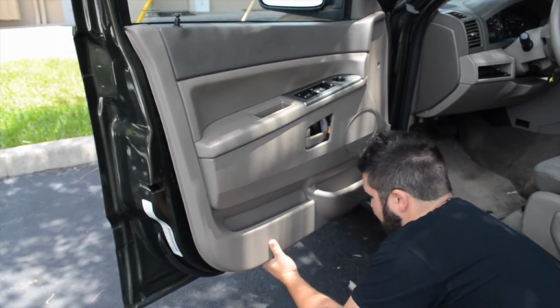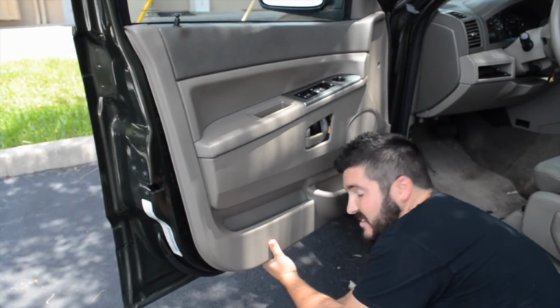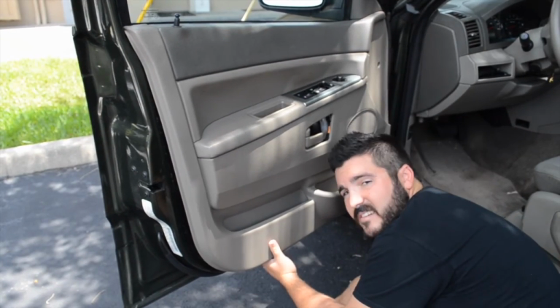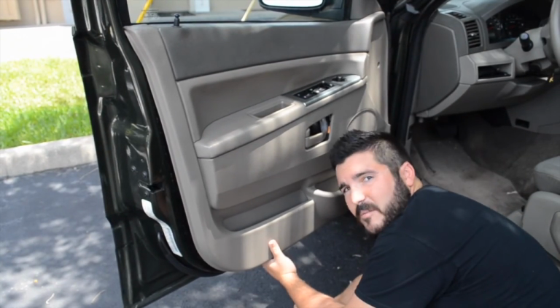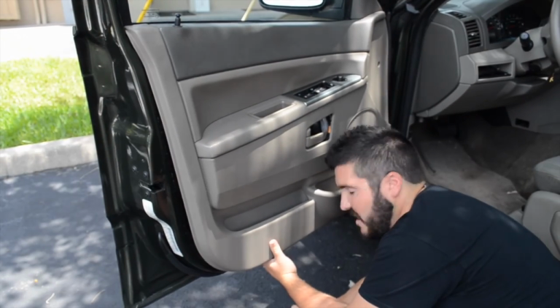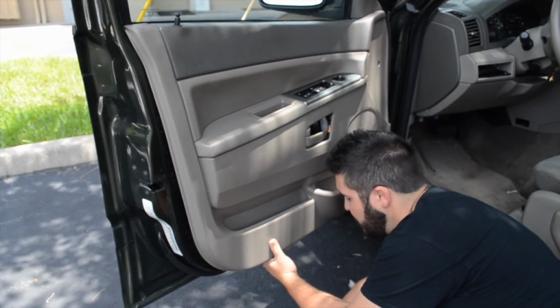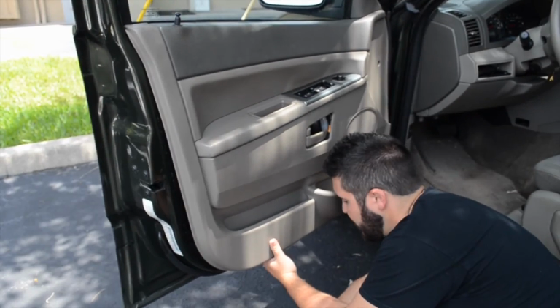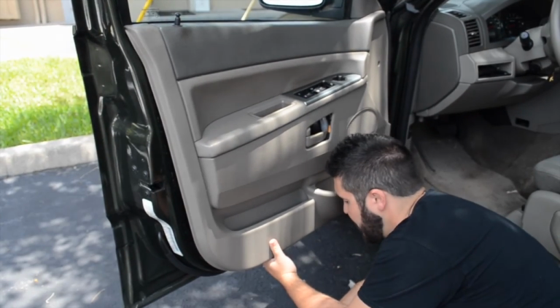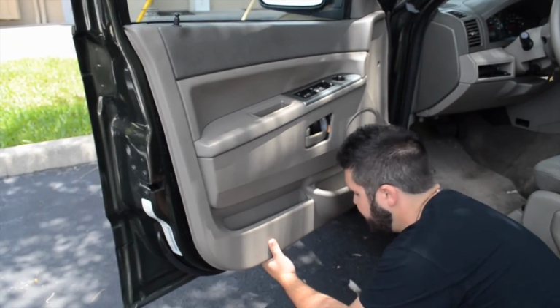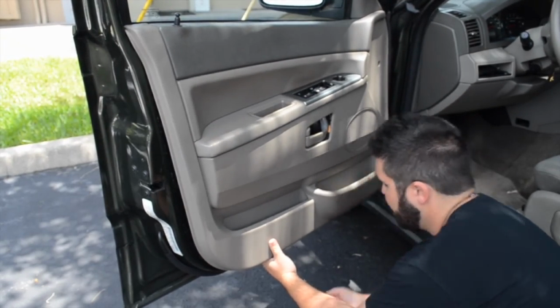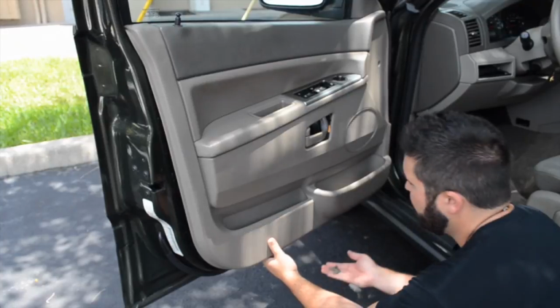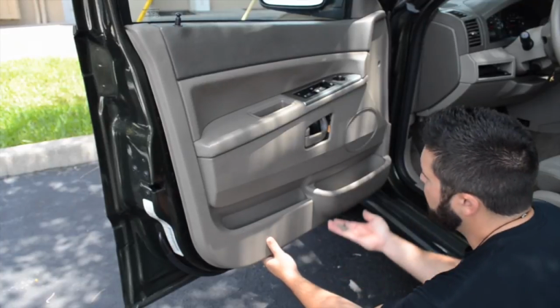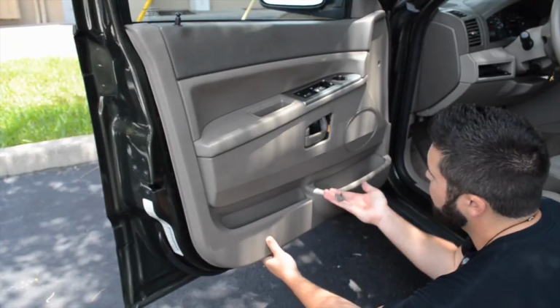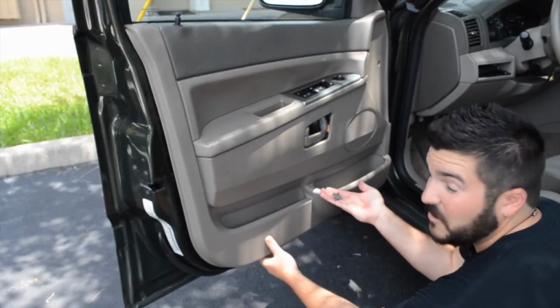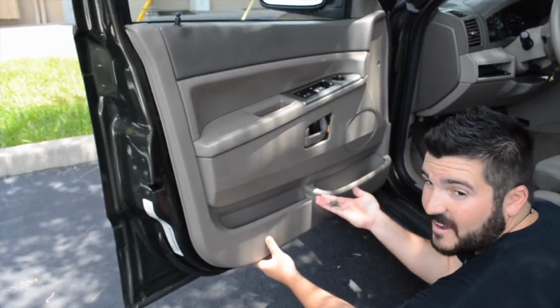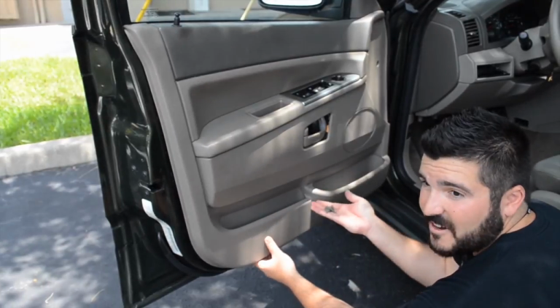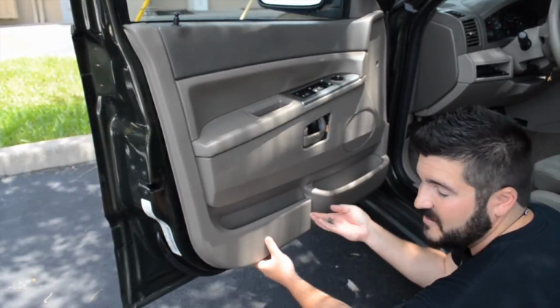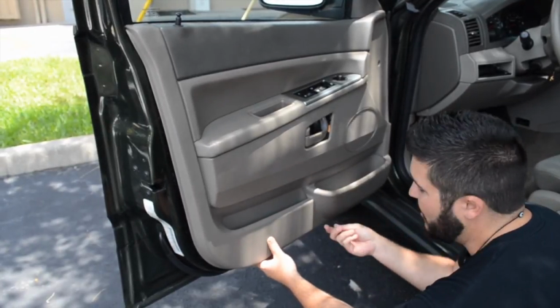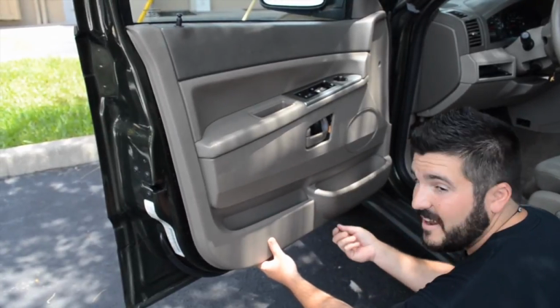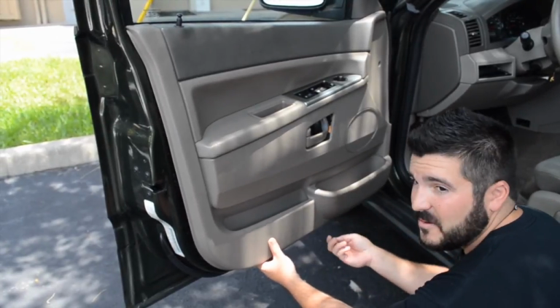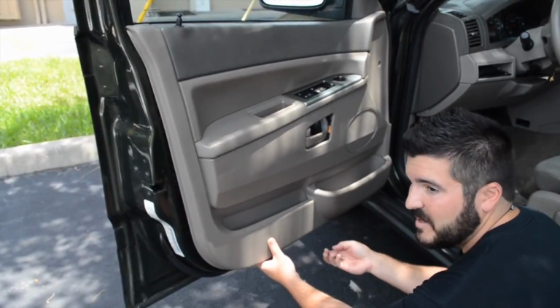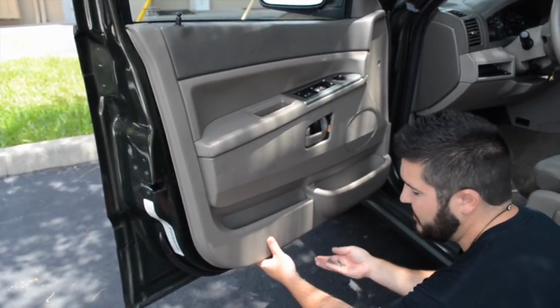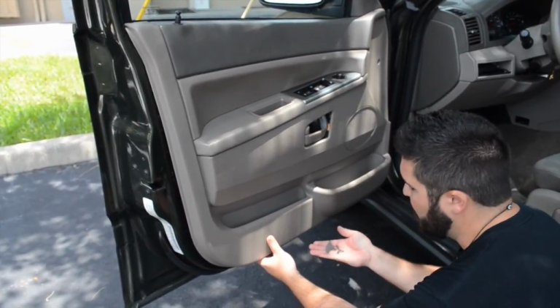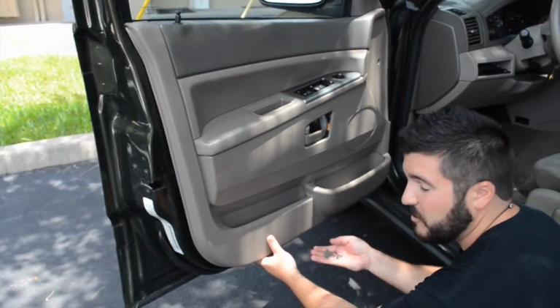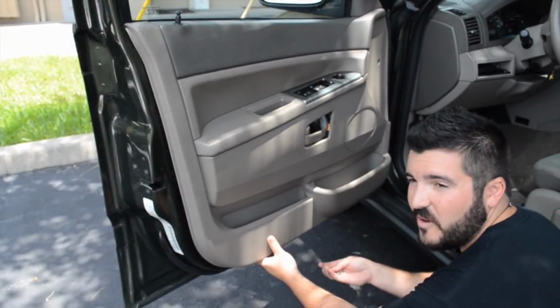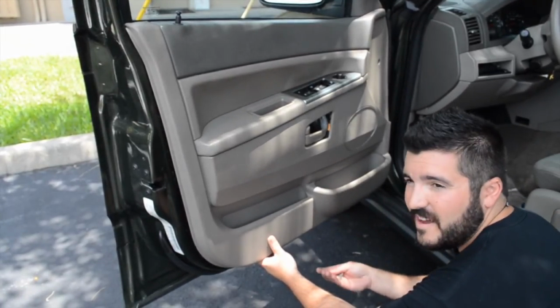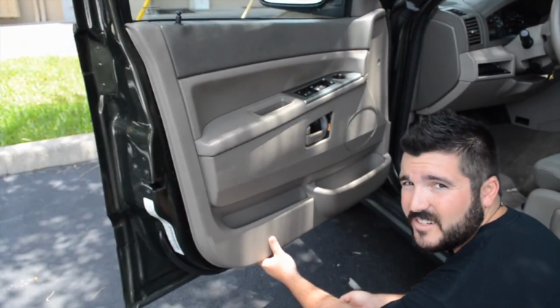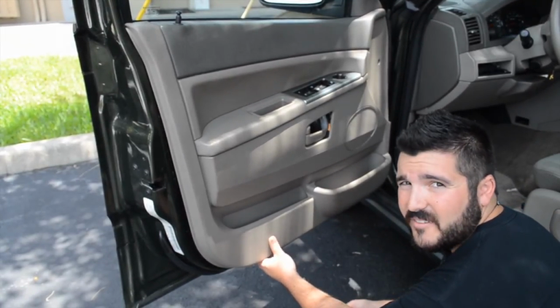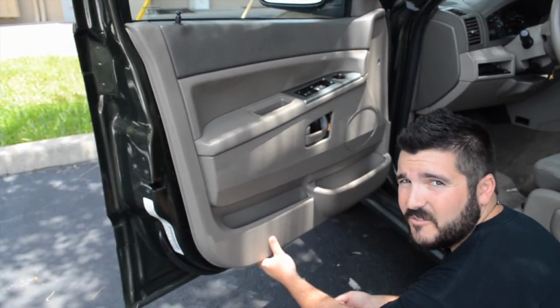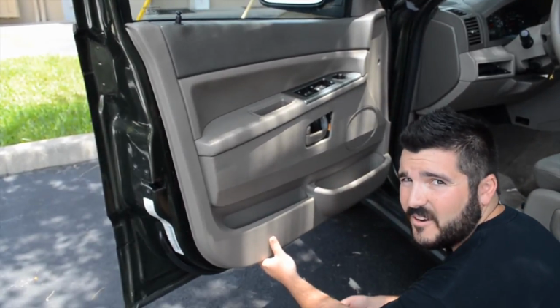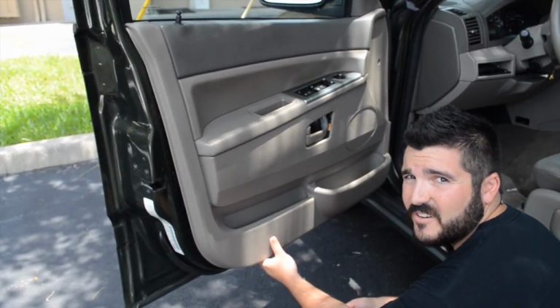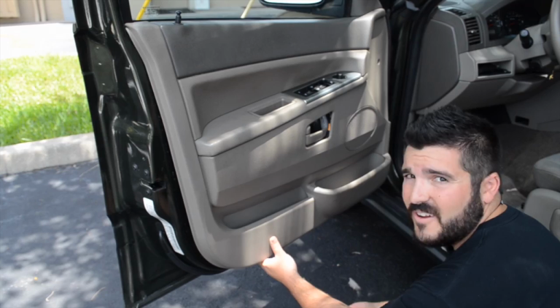As you can see, as I'm prying the door panel off, chunks of the old housing are actually falling out of the door panel. You're going to want to remove all of that so you don't have any rattle later on.